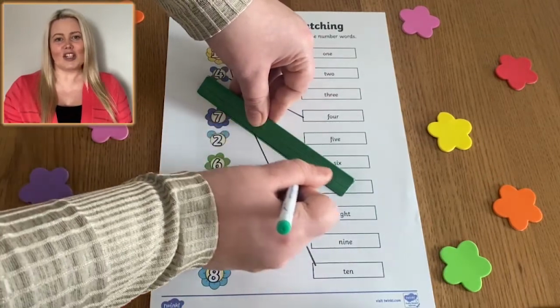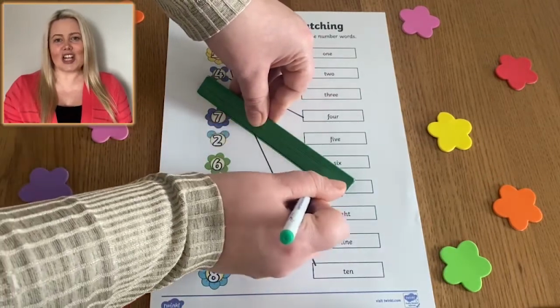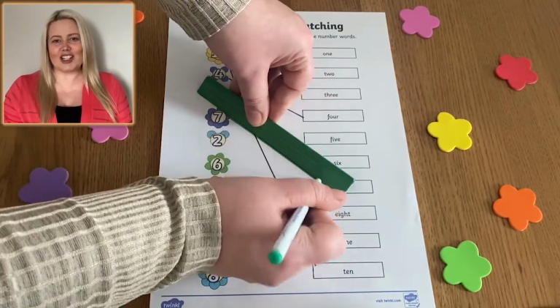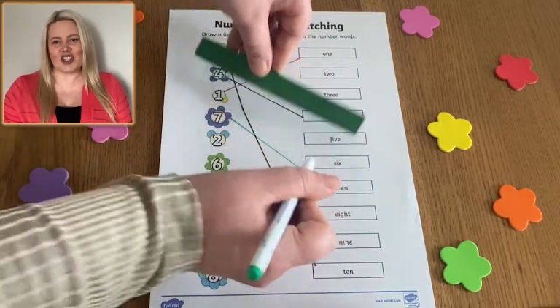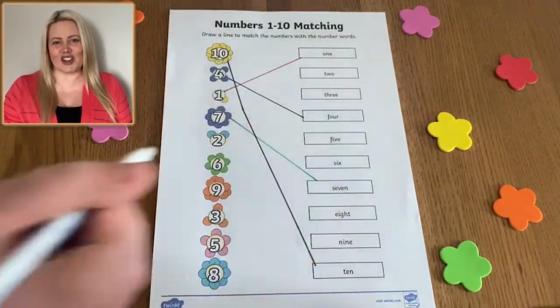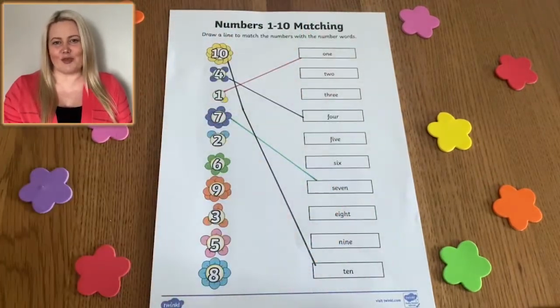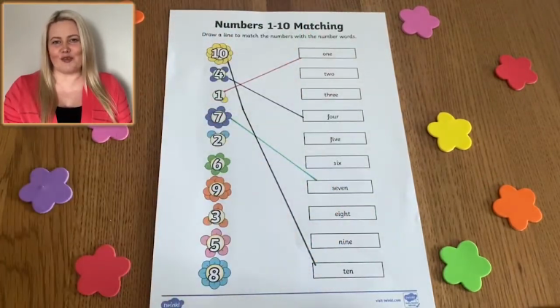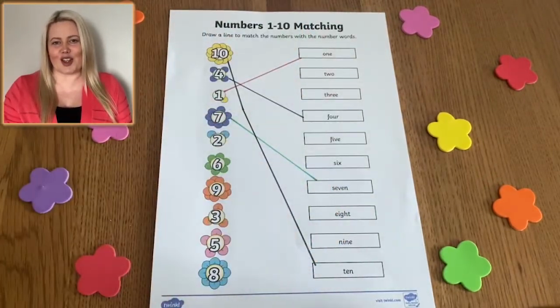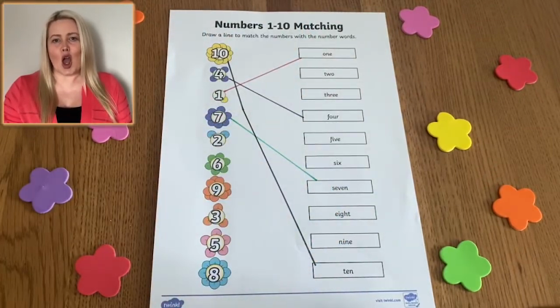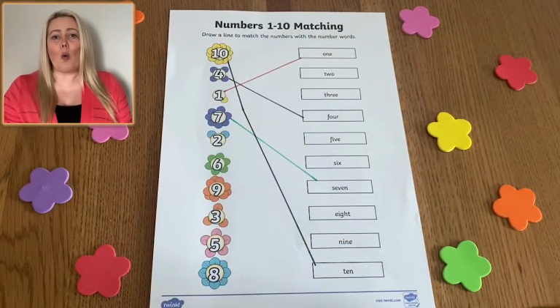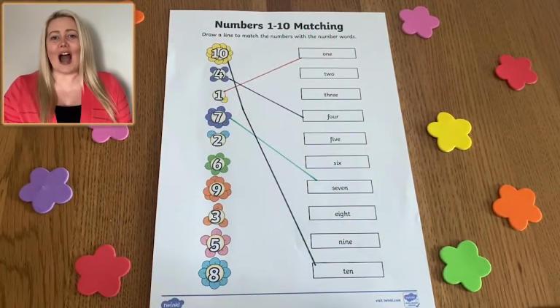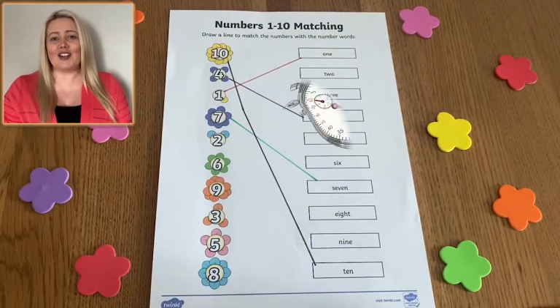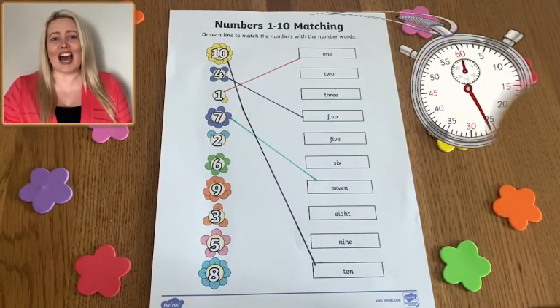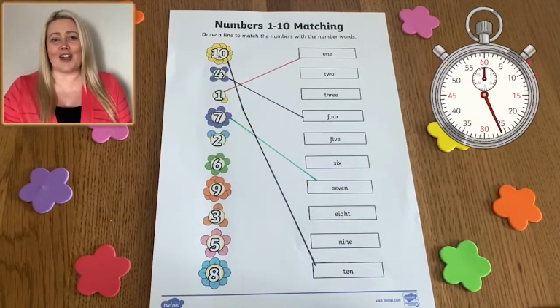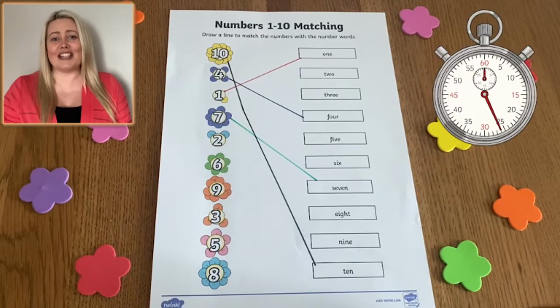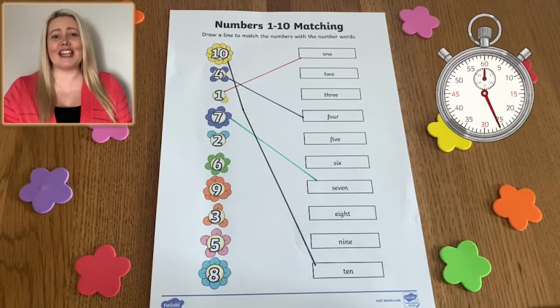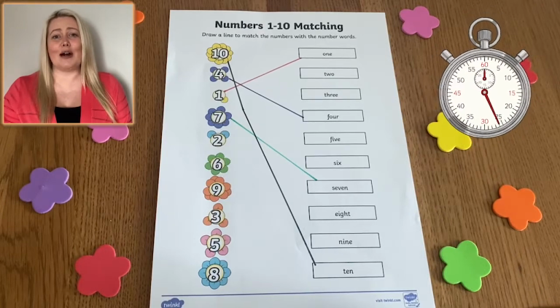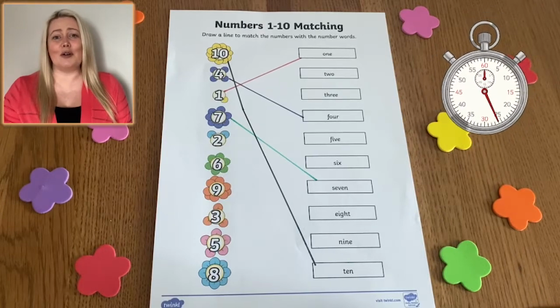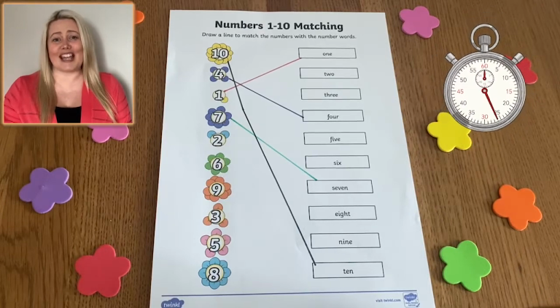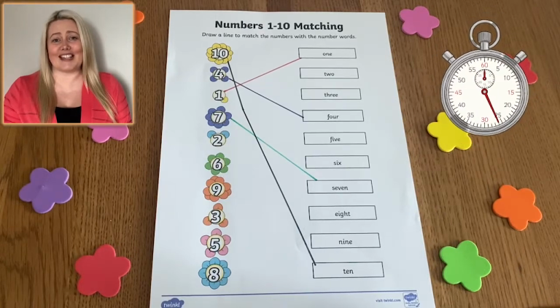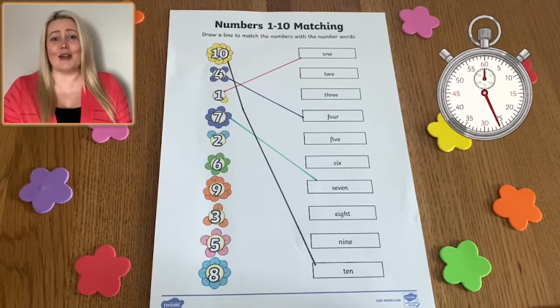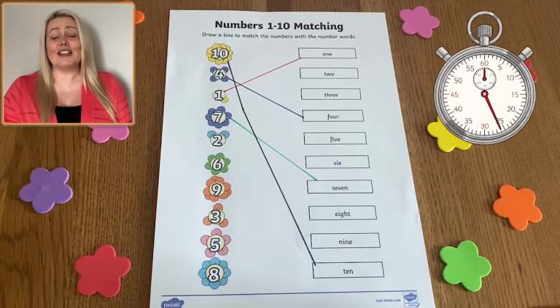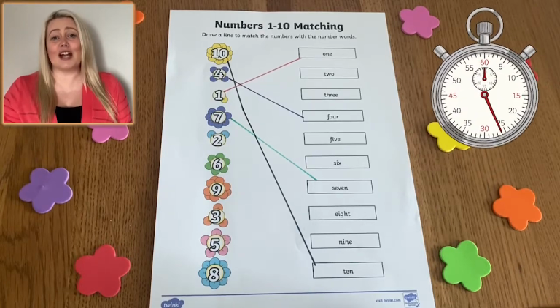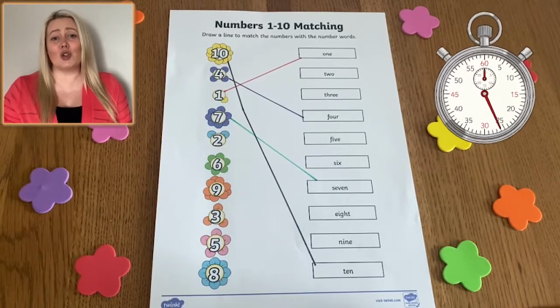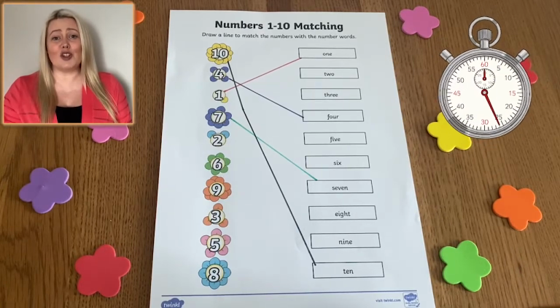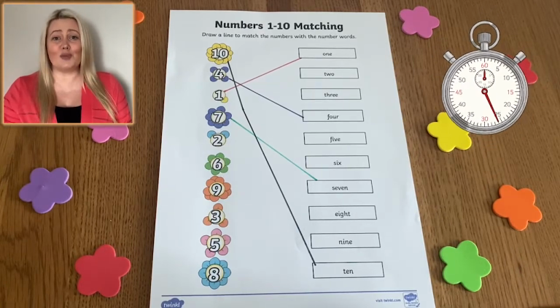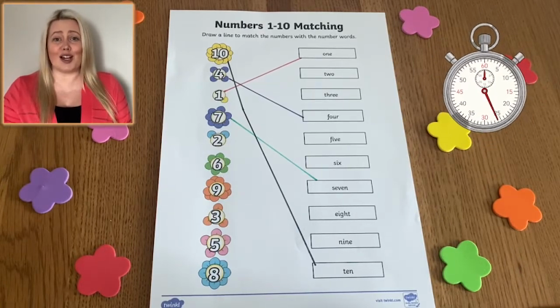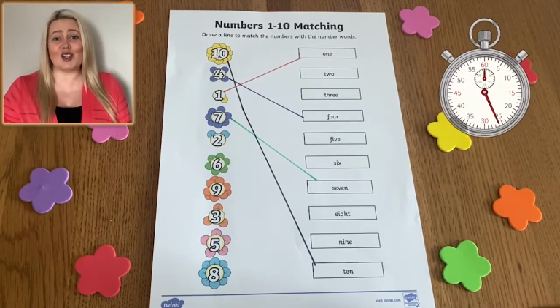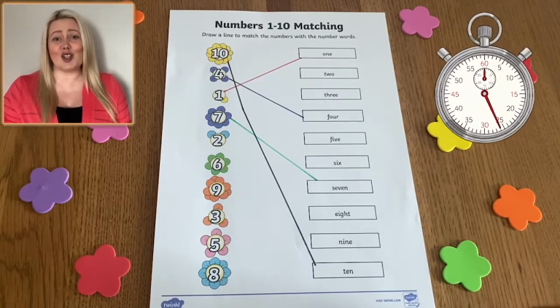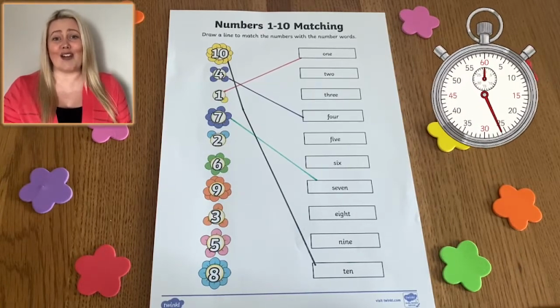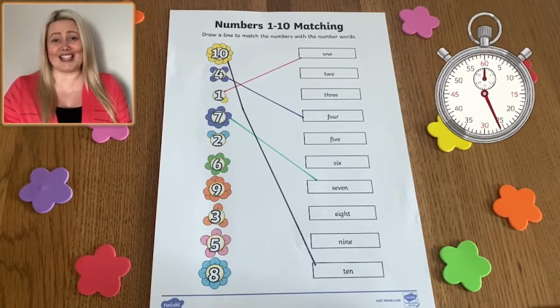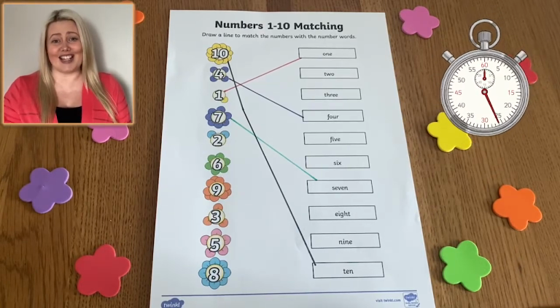To challenge your children even further, why not time them and see how long it takes them to match all of the number words to the correct digits.